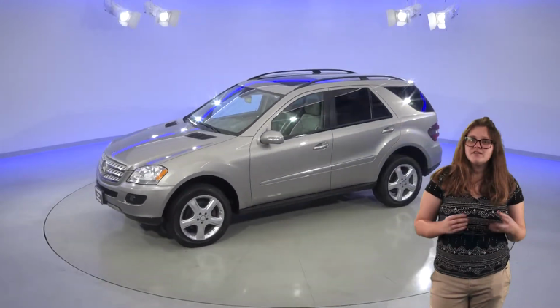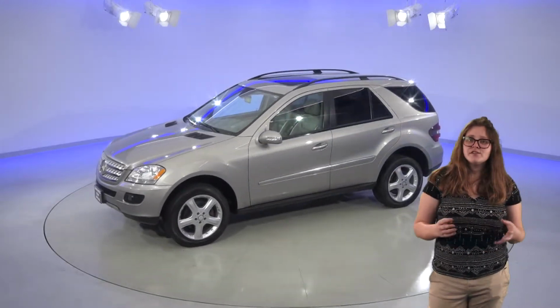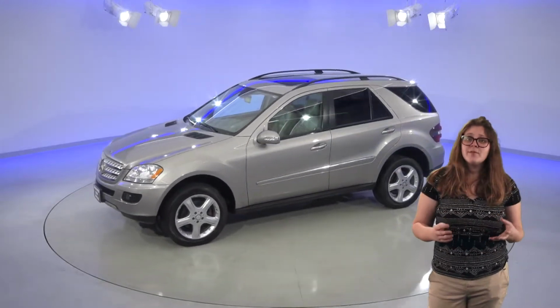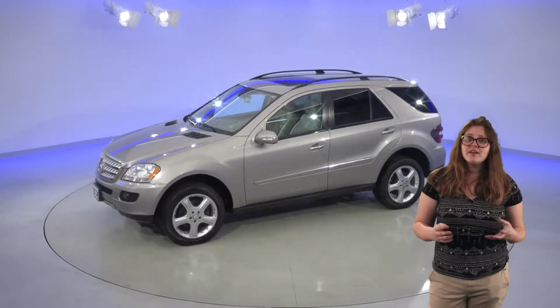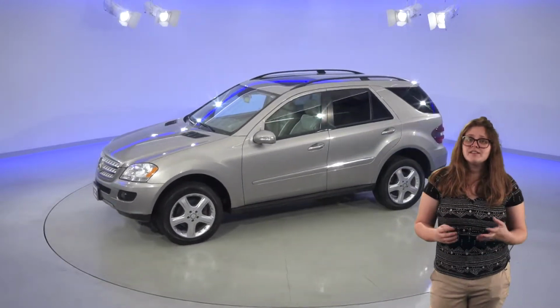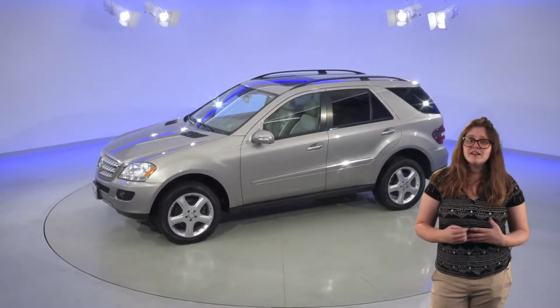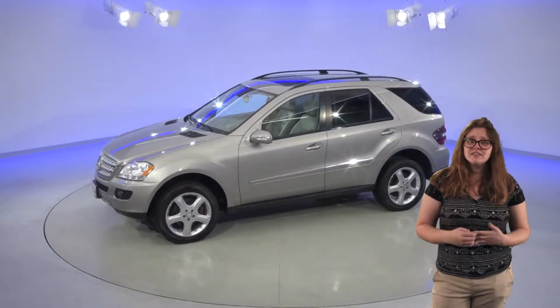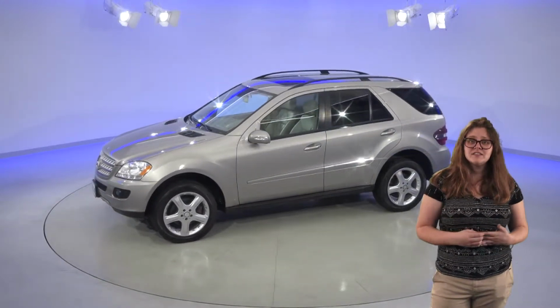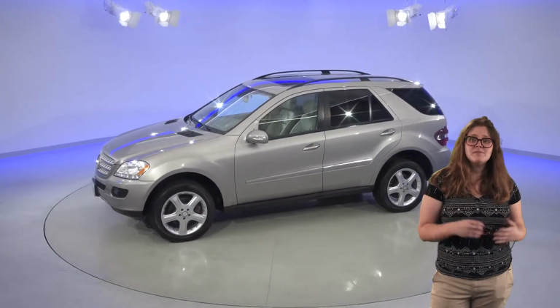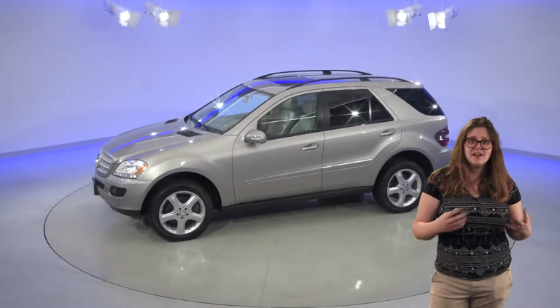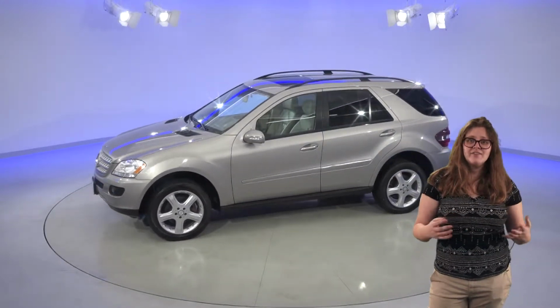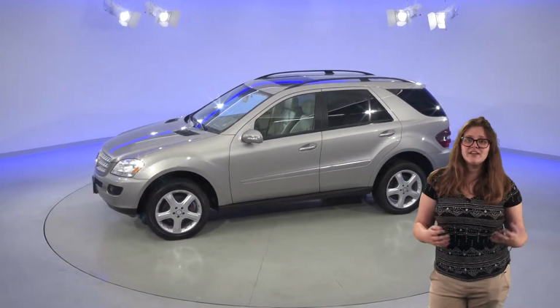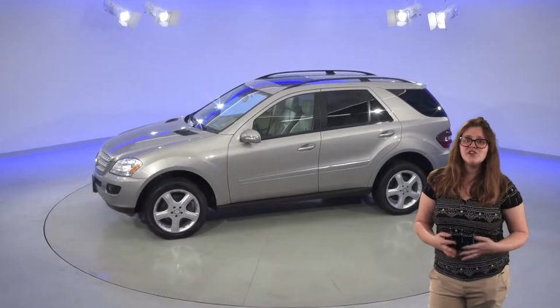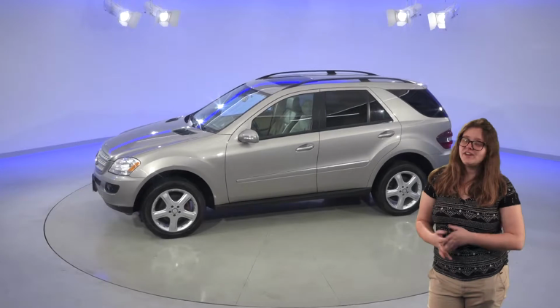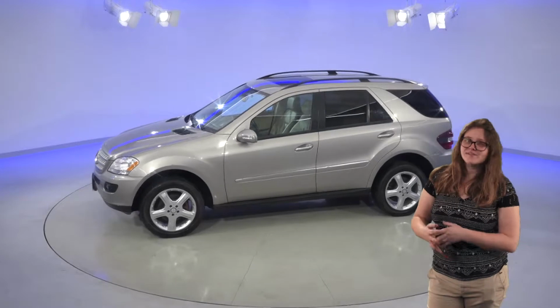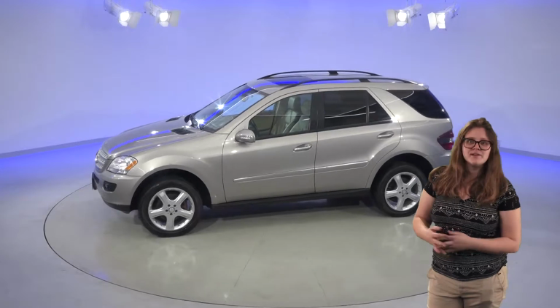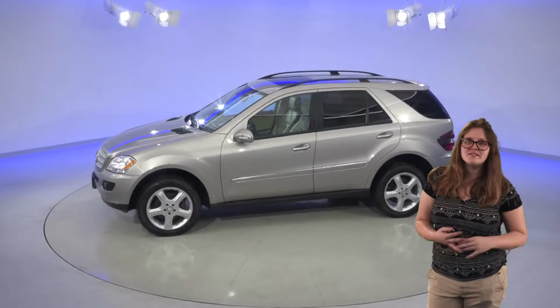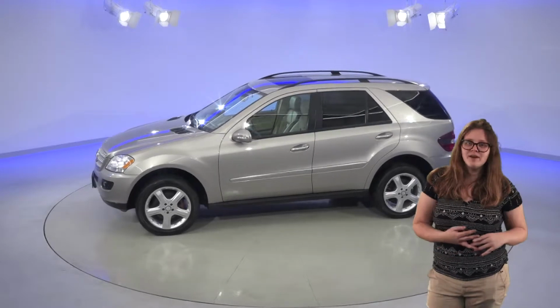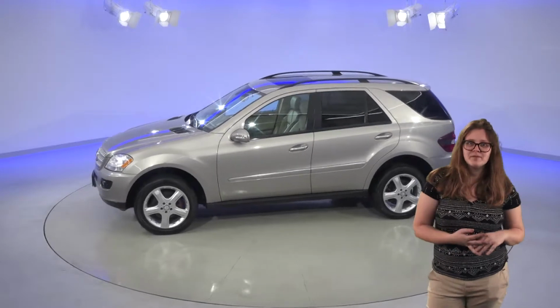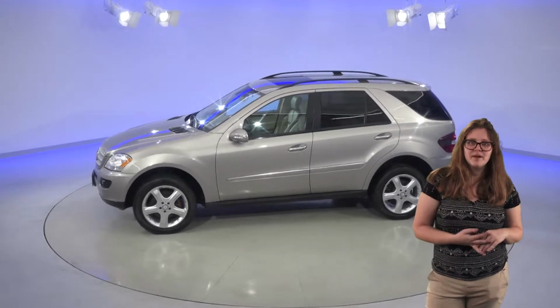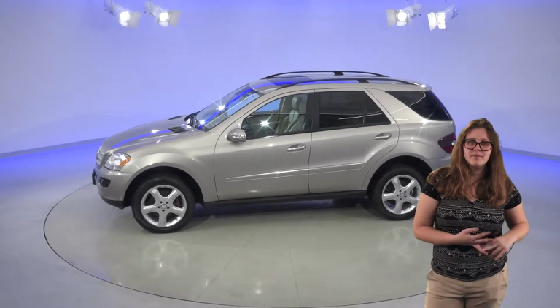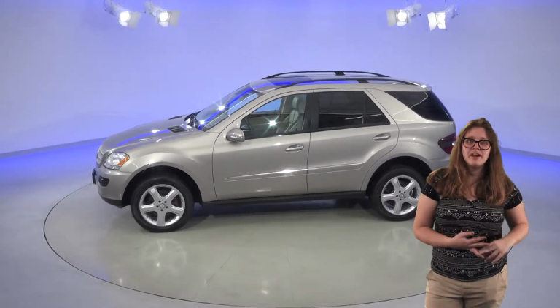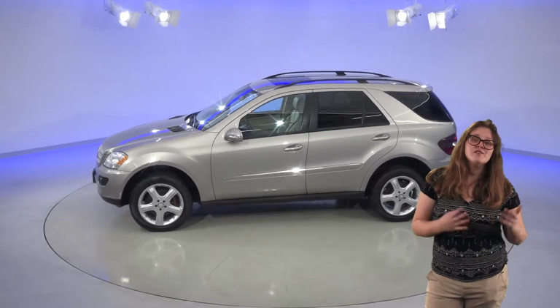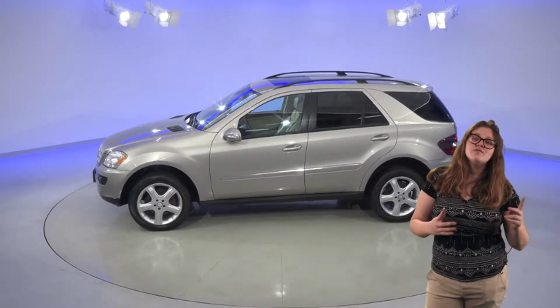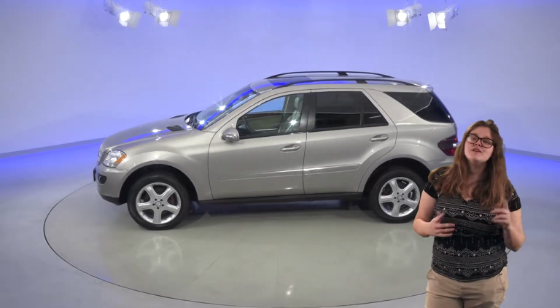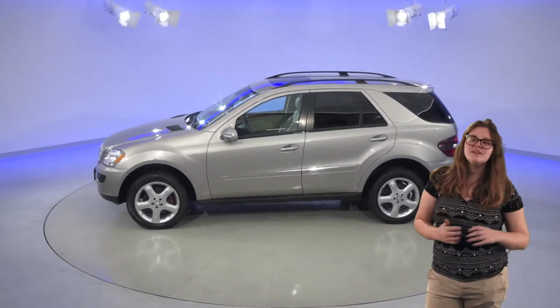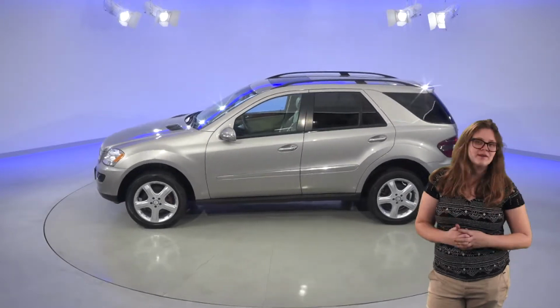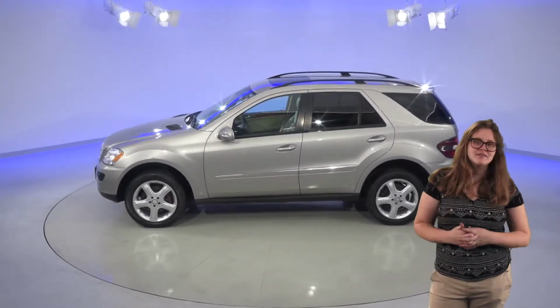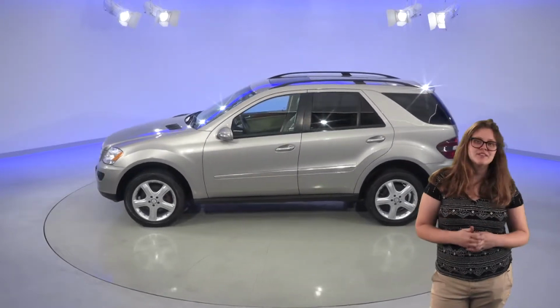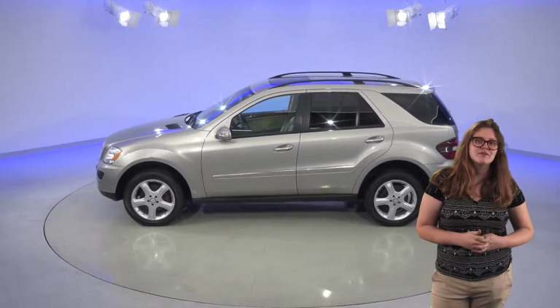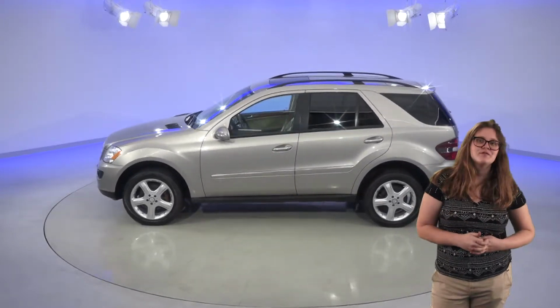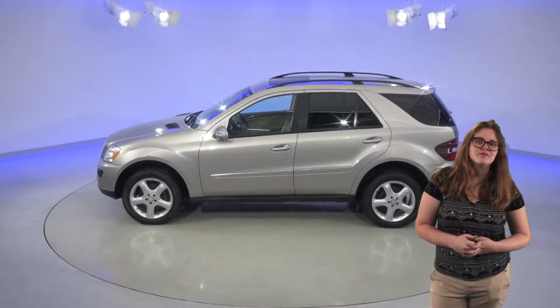There's an upgraded sound system, navigation, as well as a backup camera, and don't forget the power sunroof.